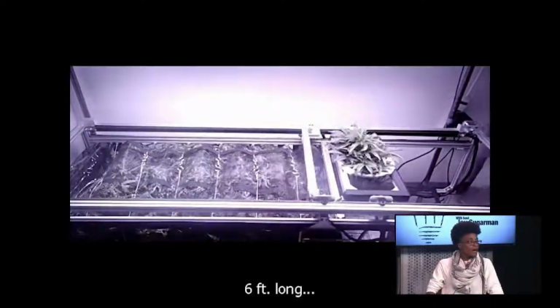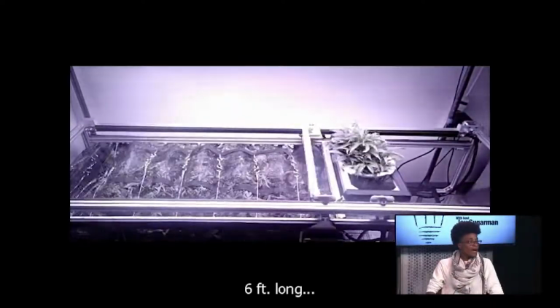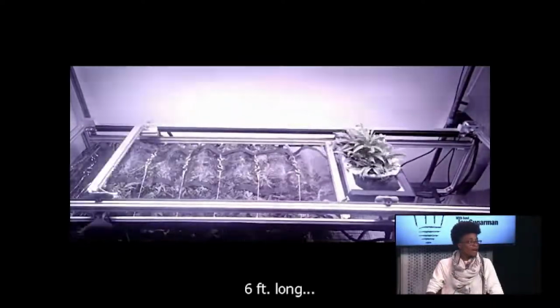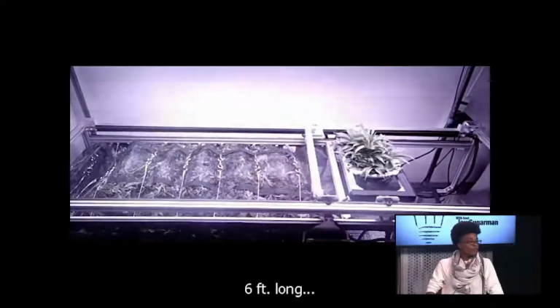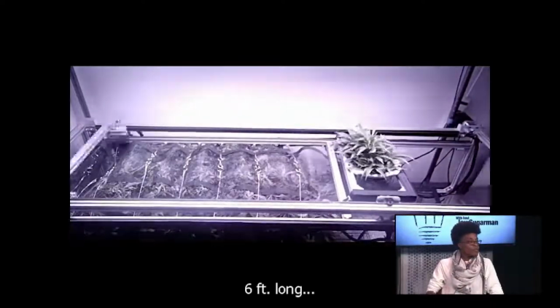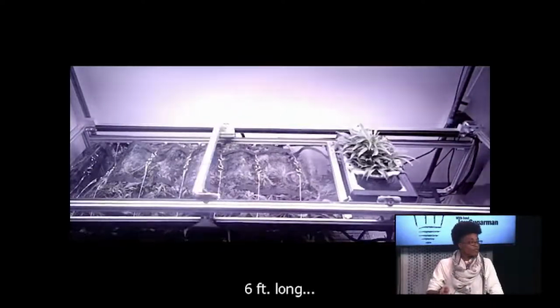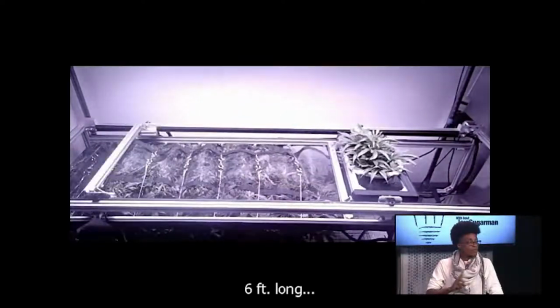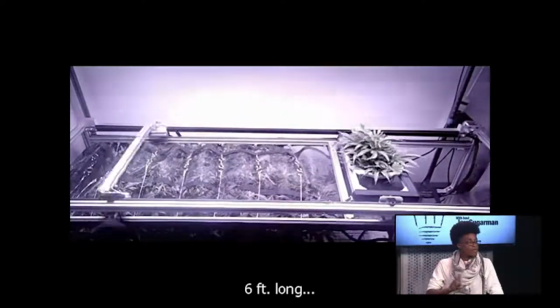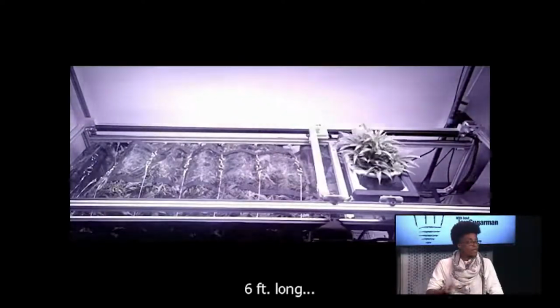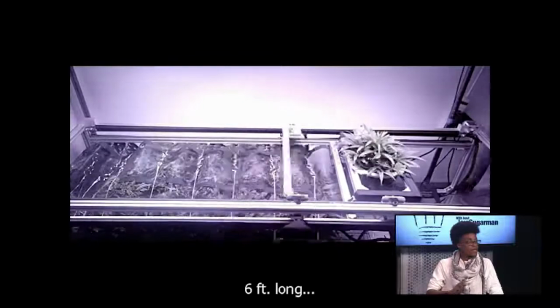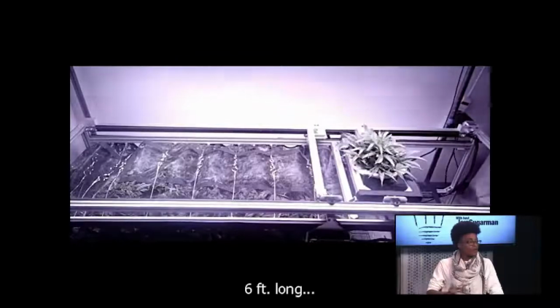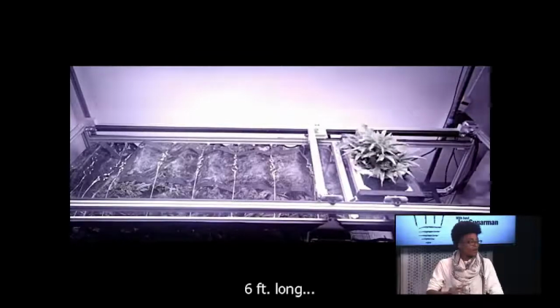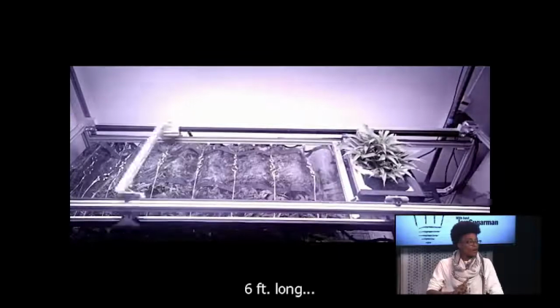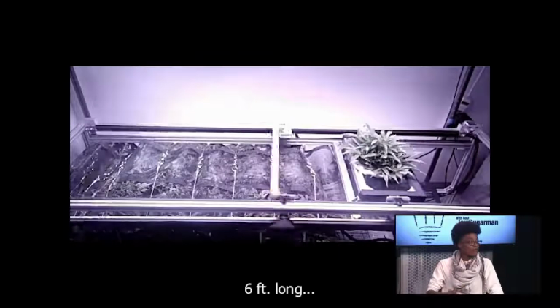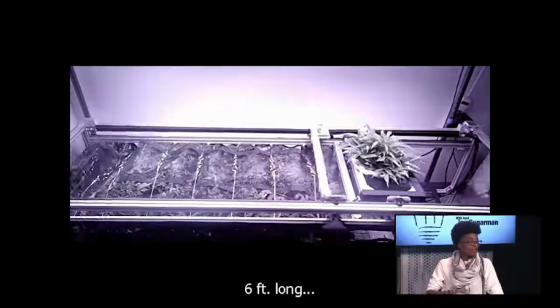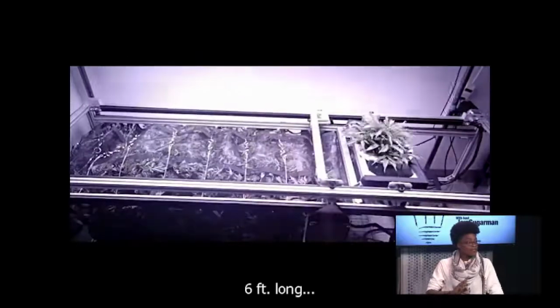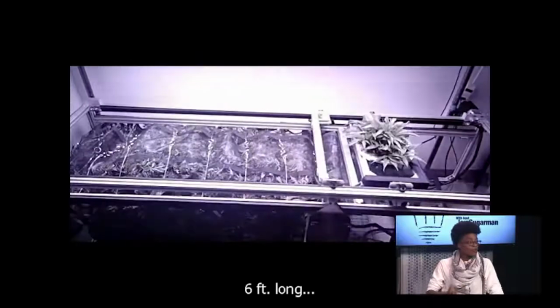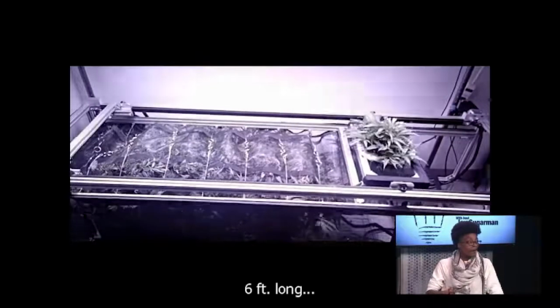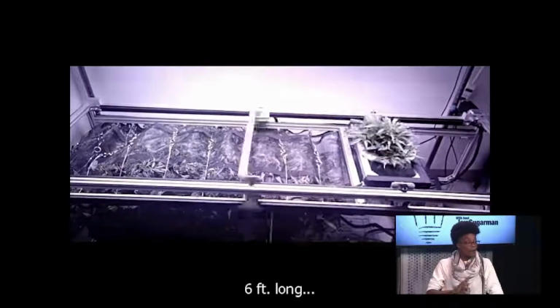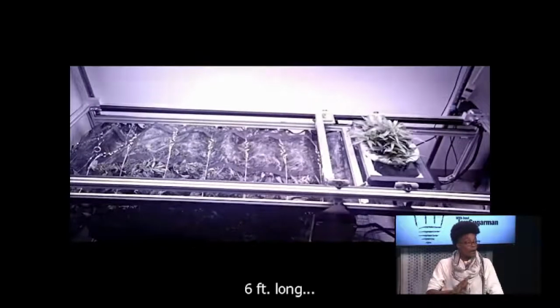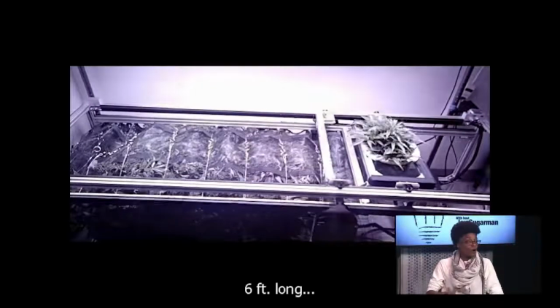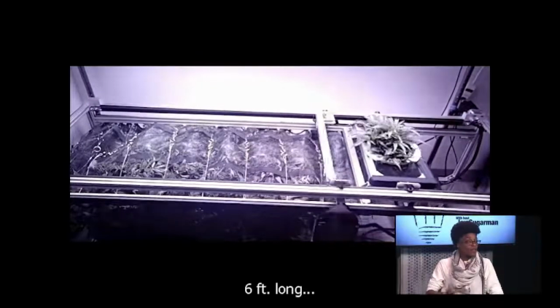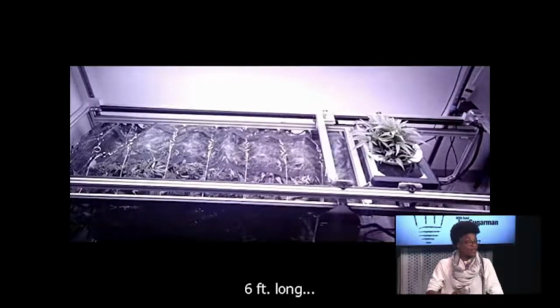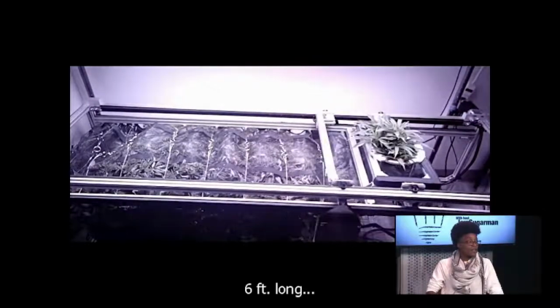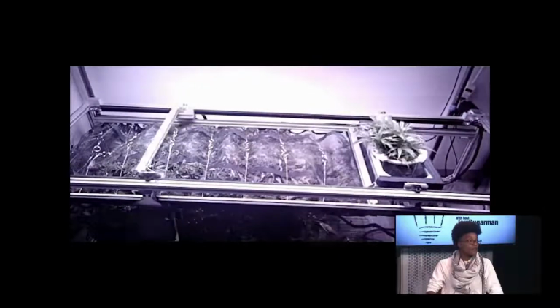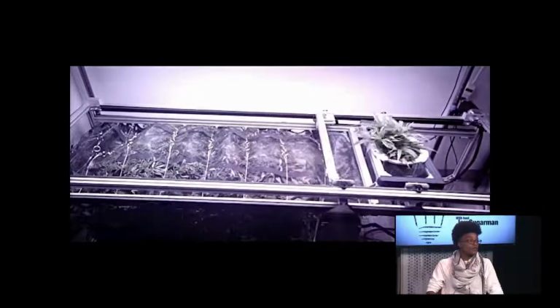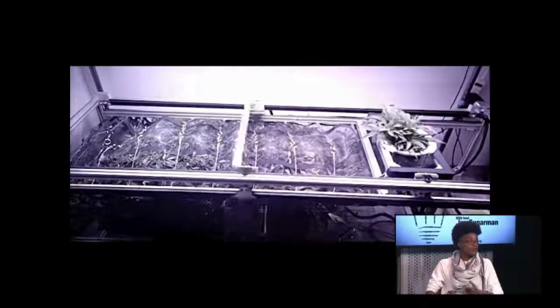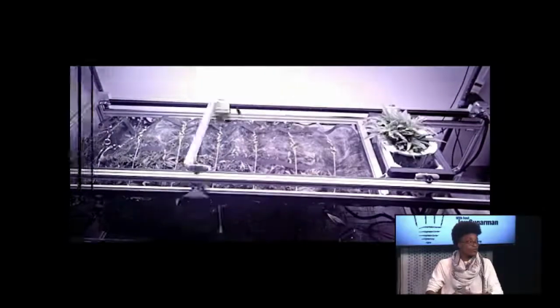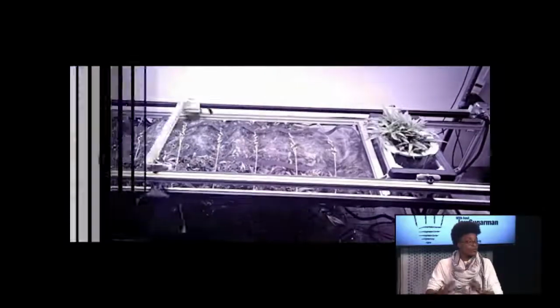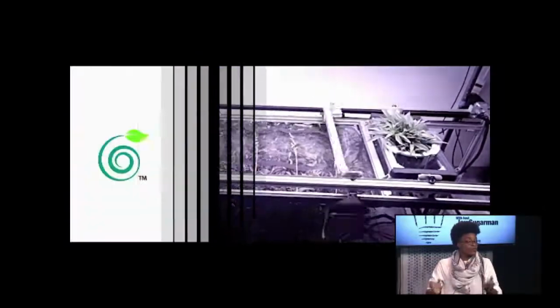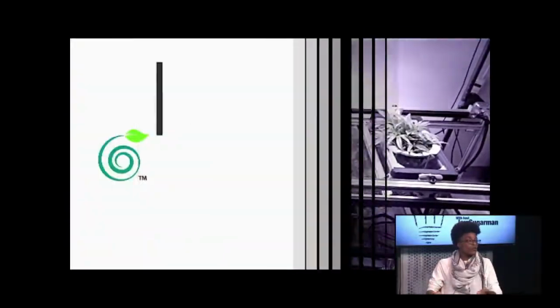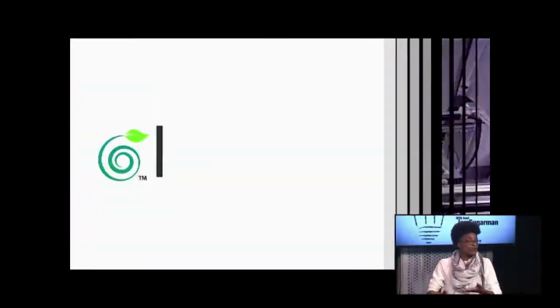The back and forth movement that you see are the fans. They were on the sides, but we took those off and put them below.